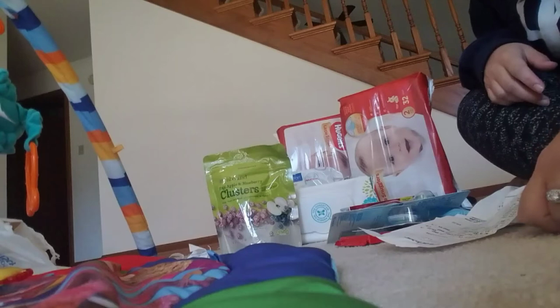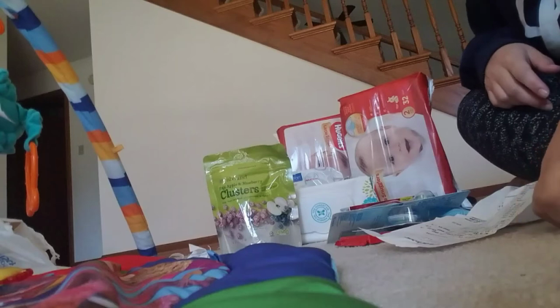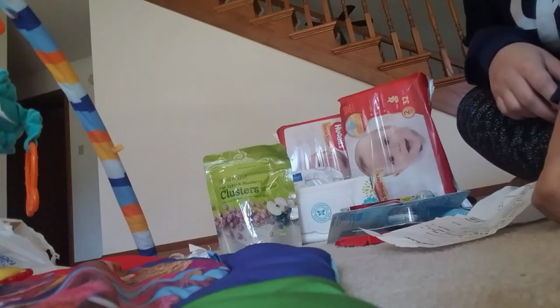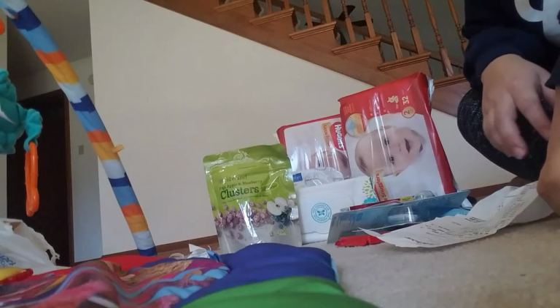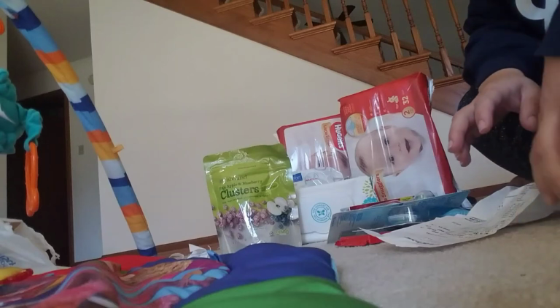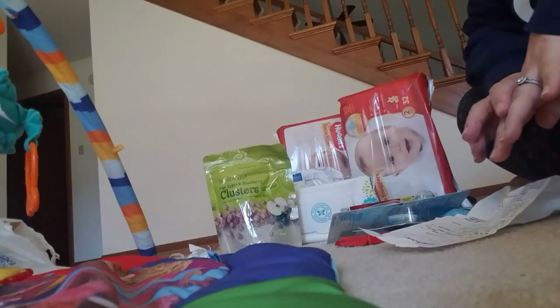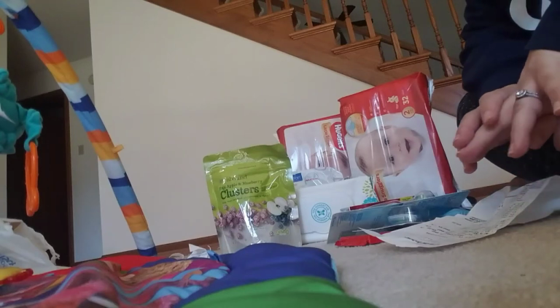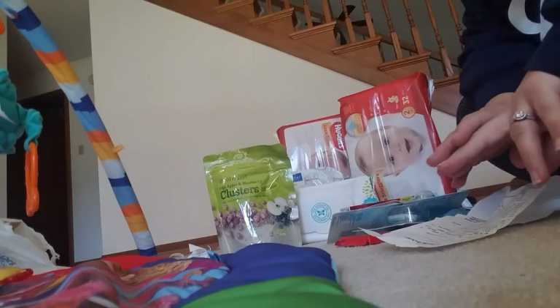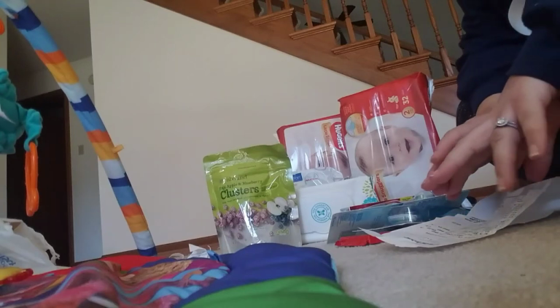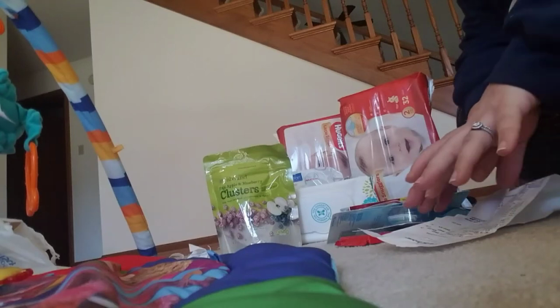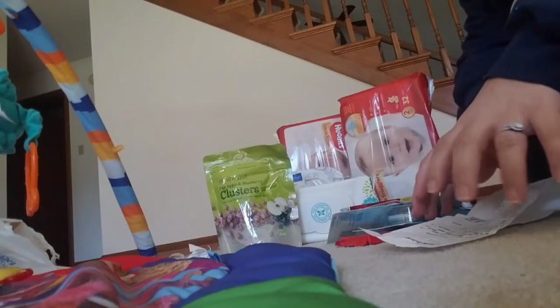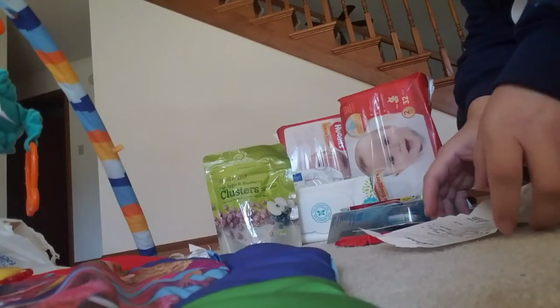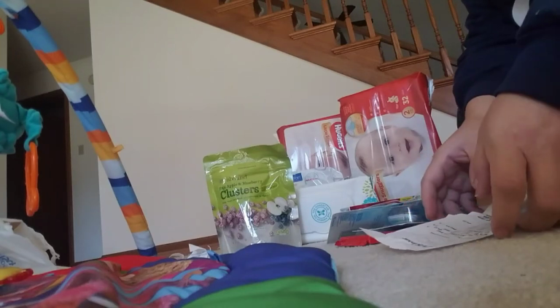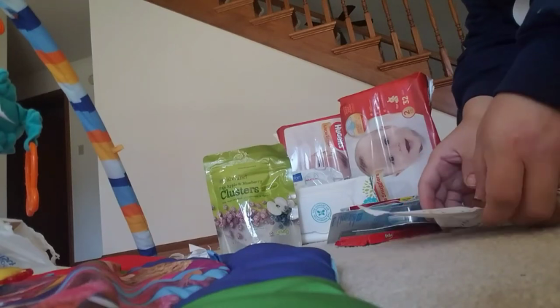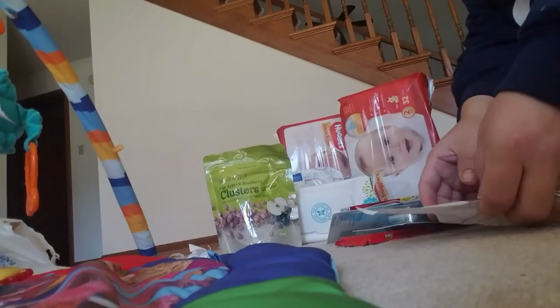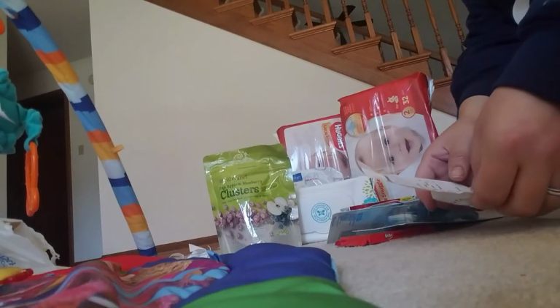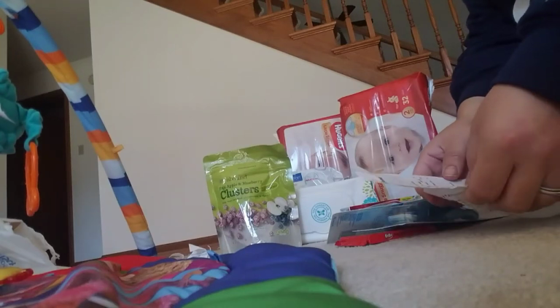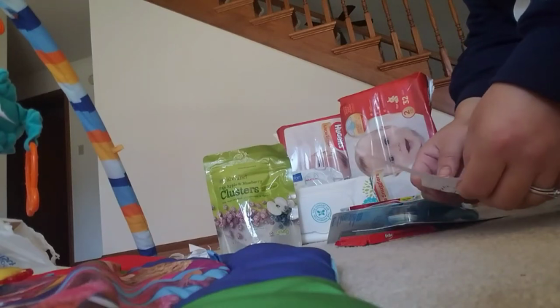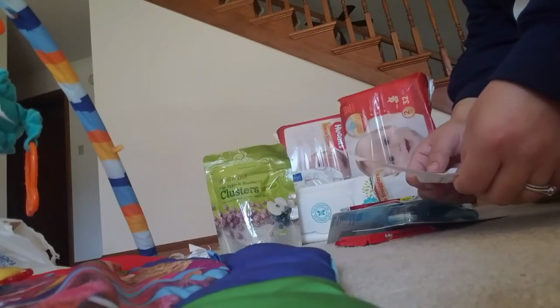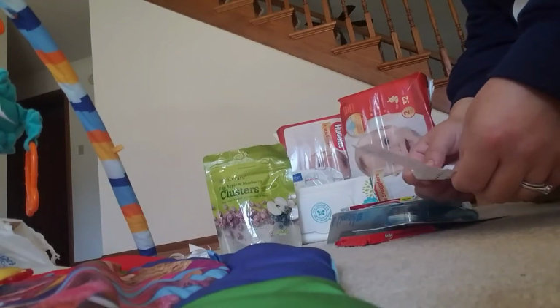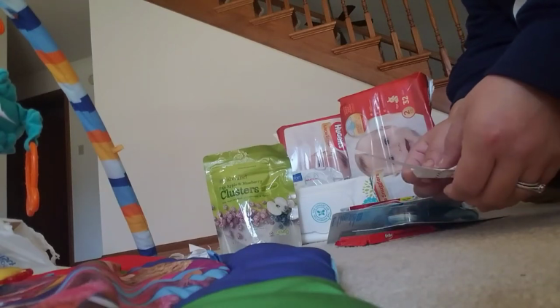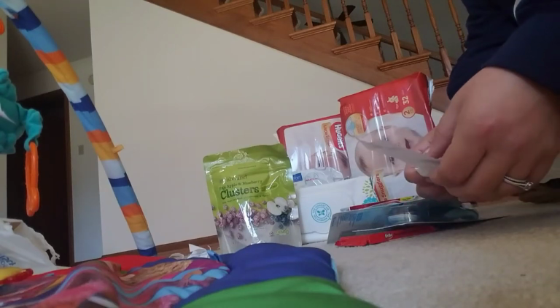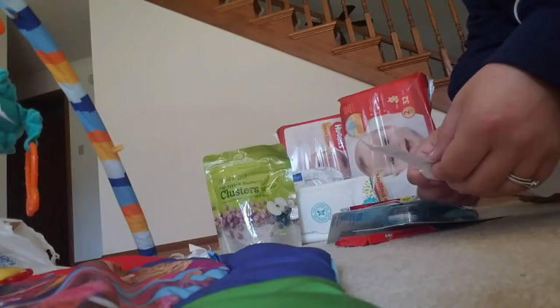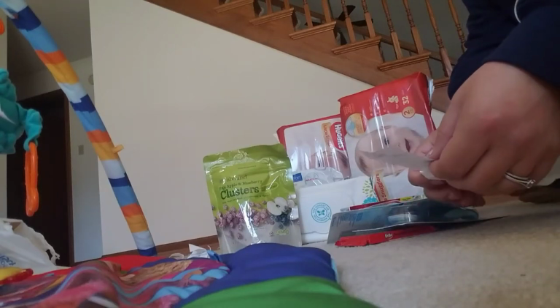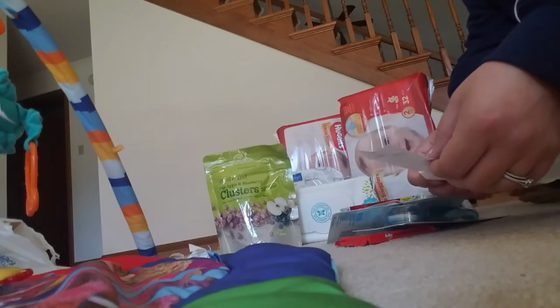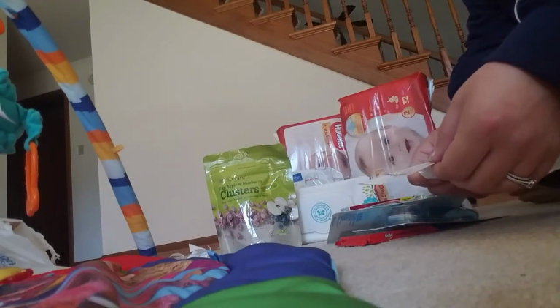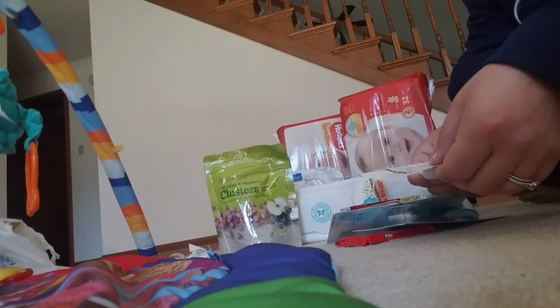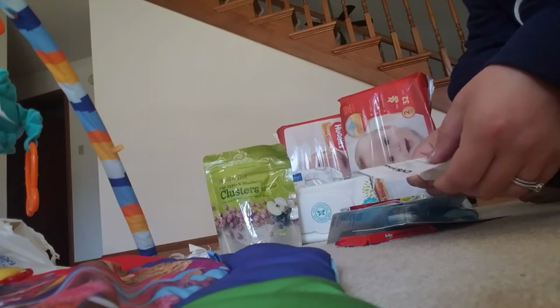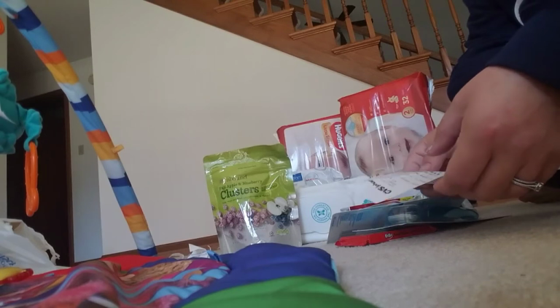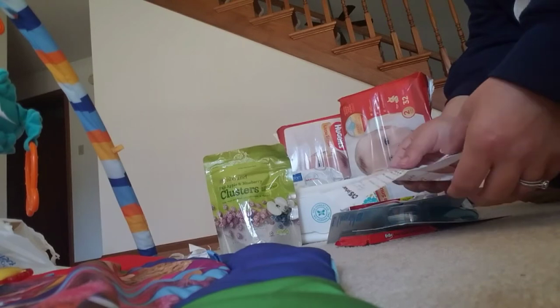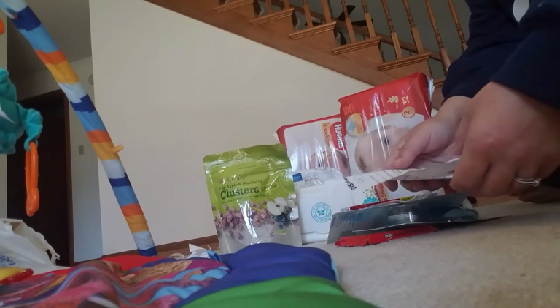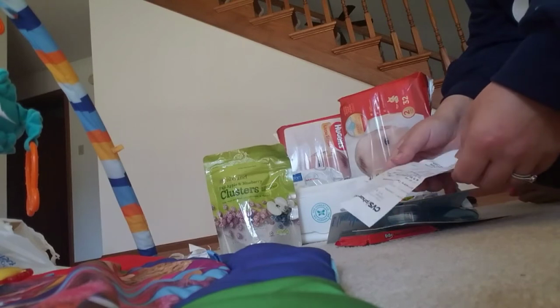Hello, I have a CVS haul from Sunday, August 6th.